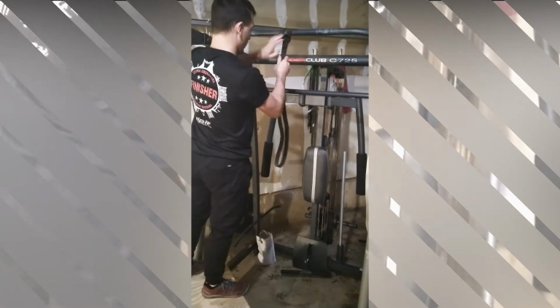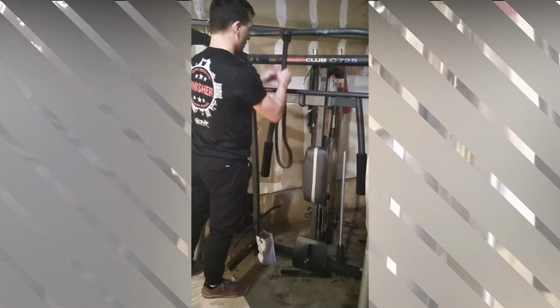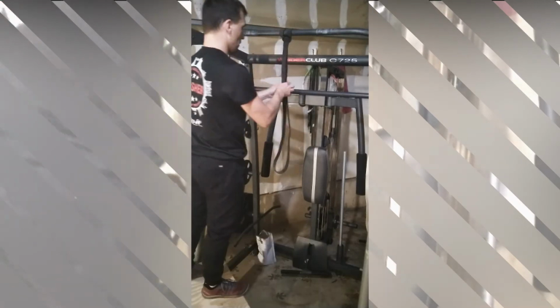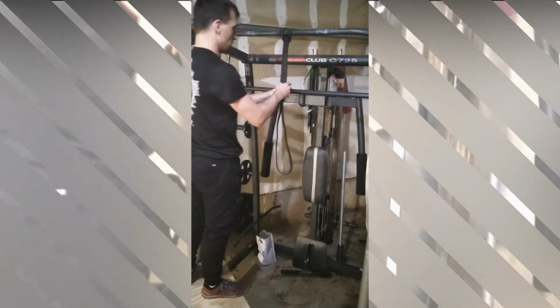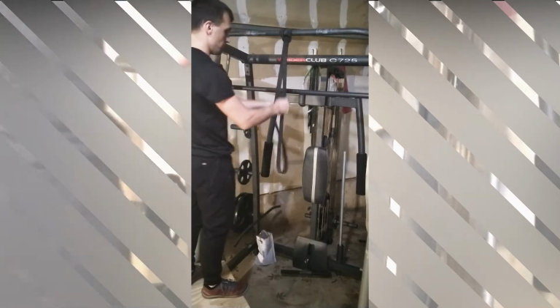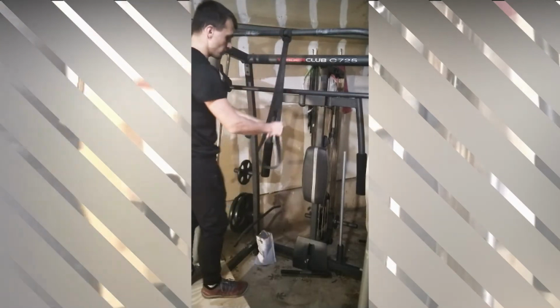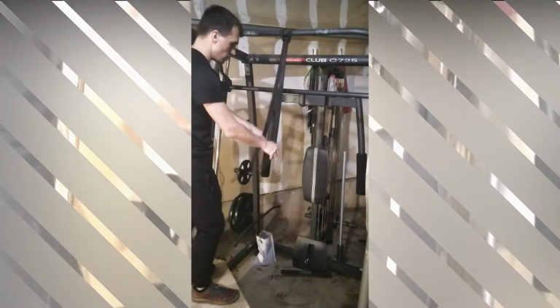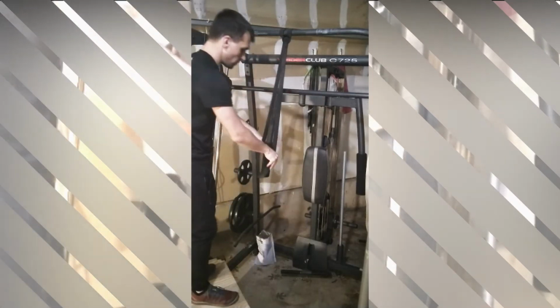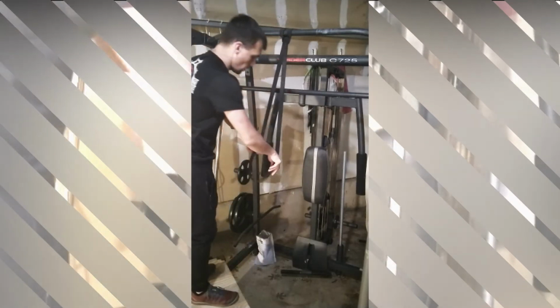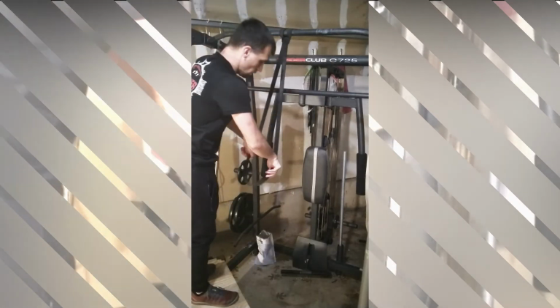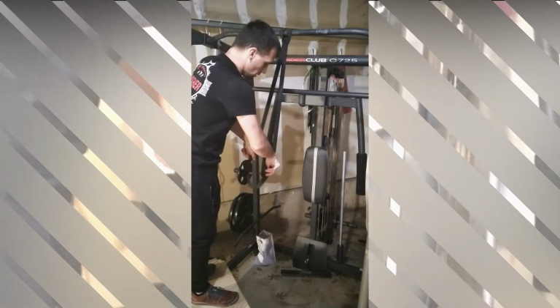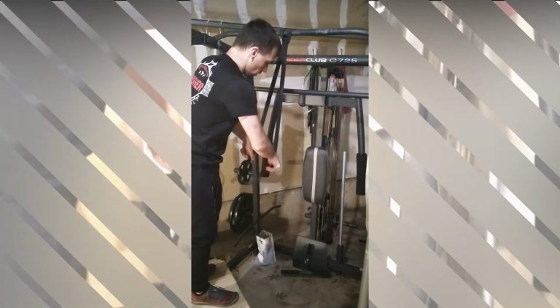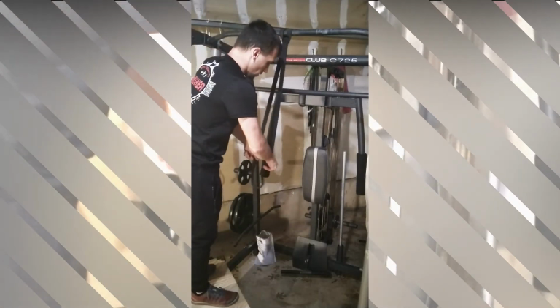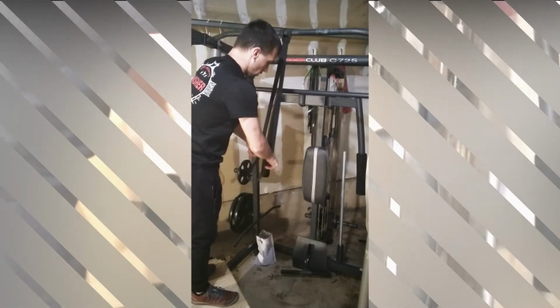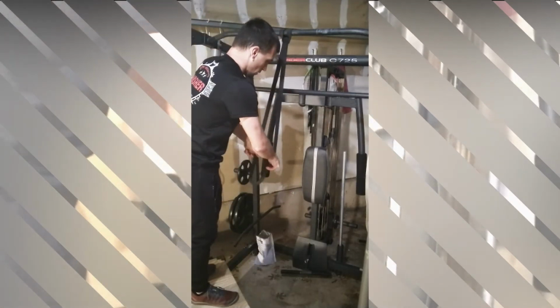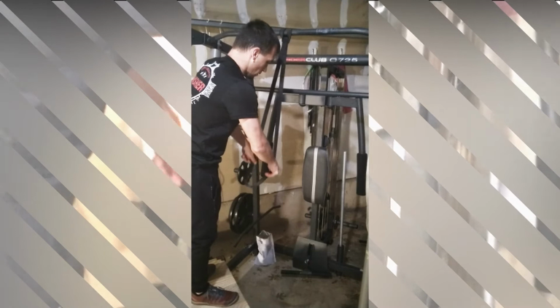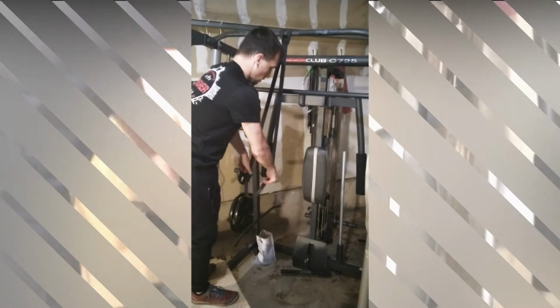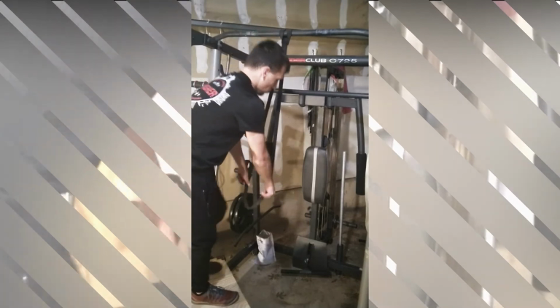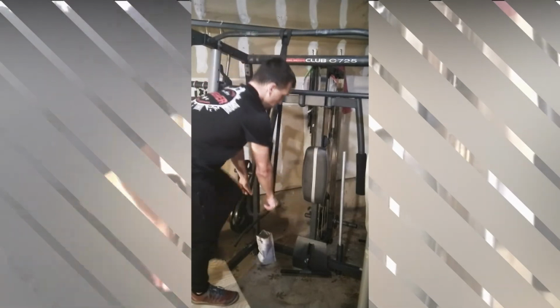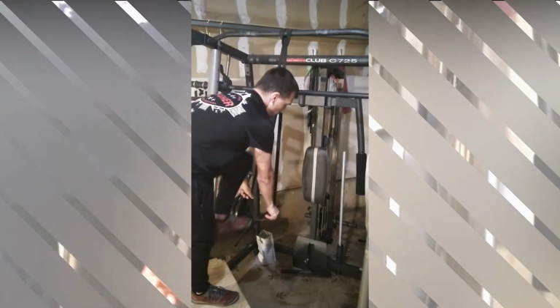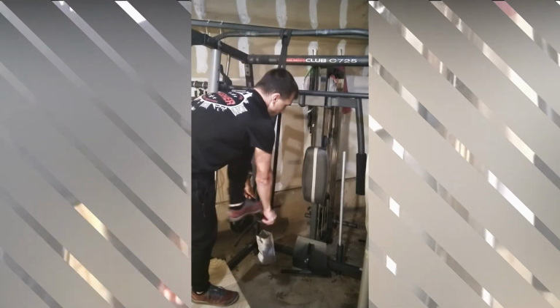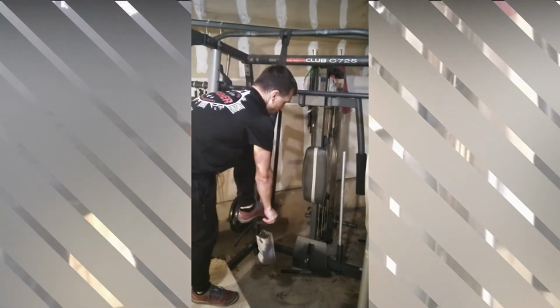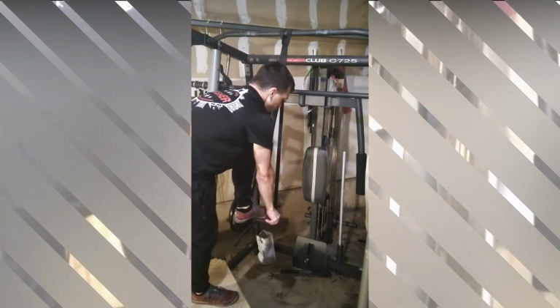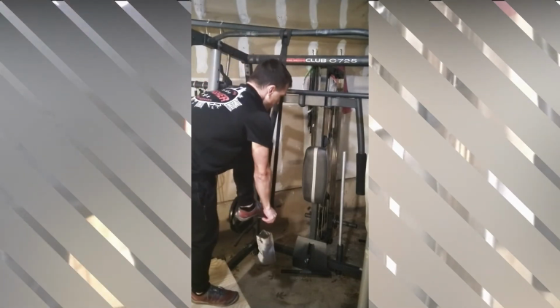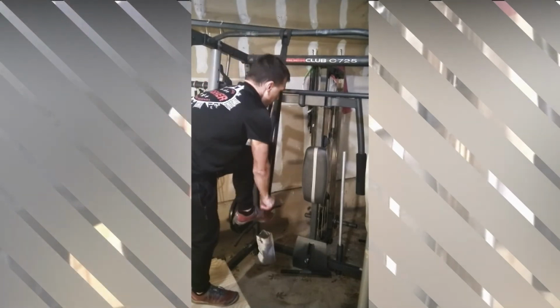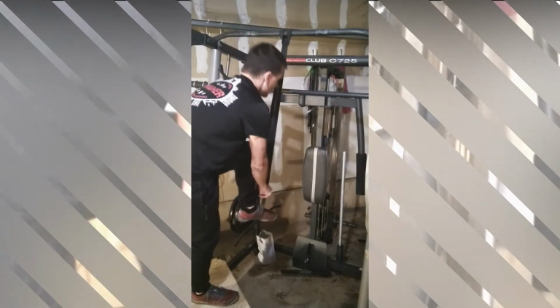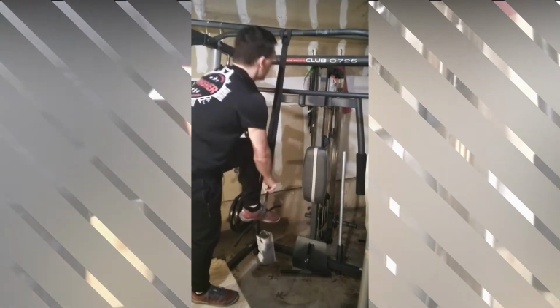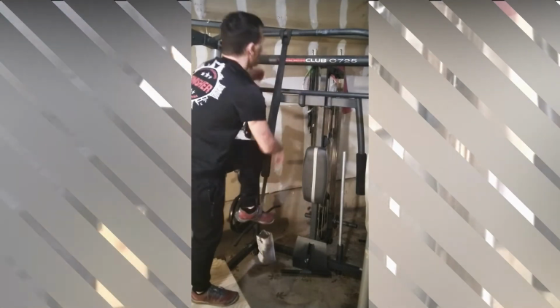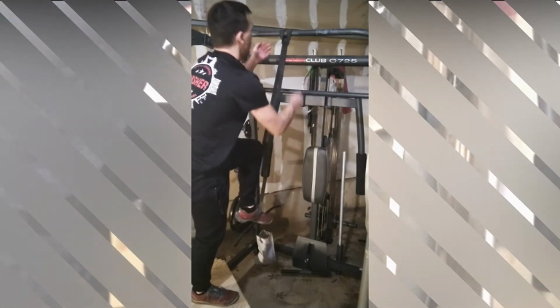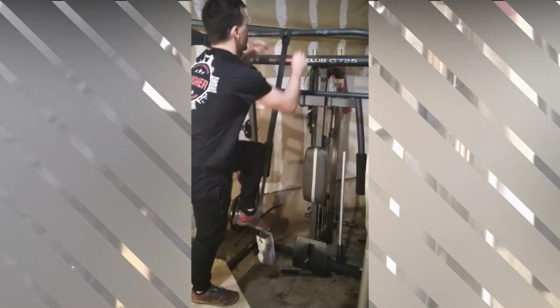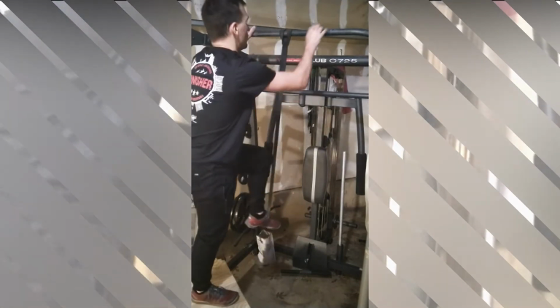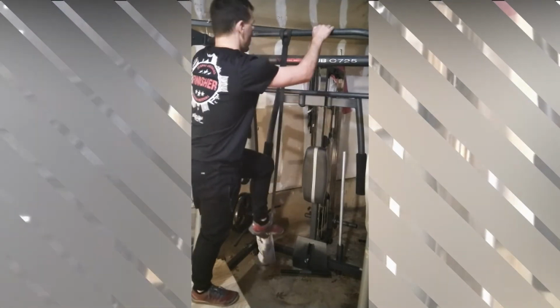If you don't have a step stool or plyo box handy when performing the descends, you can also jump to get yourself up to the bar.